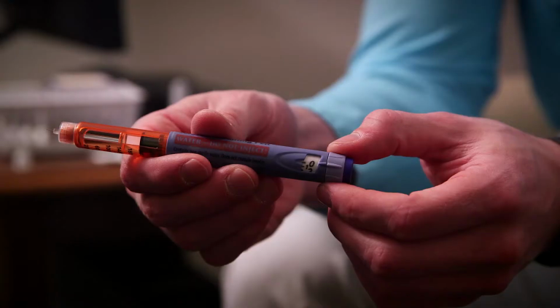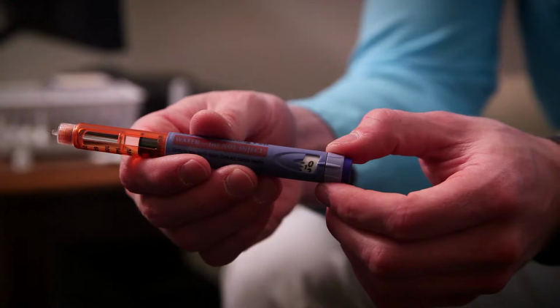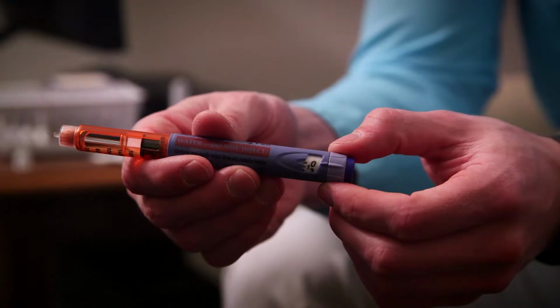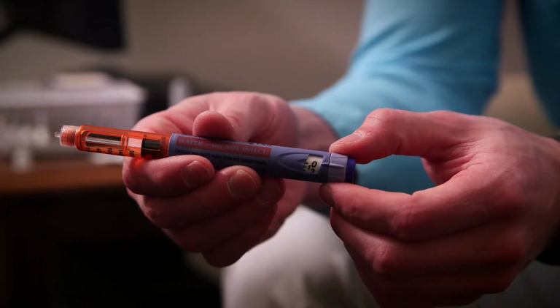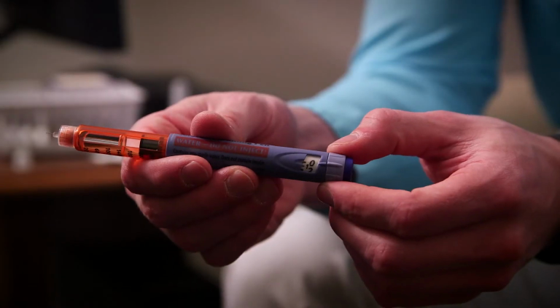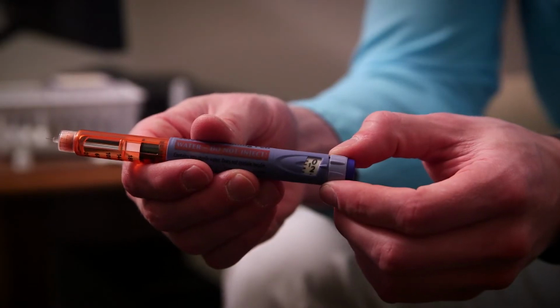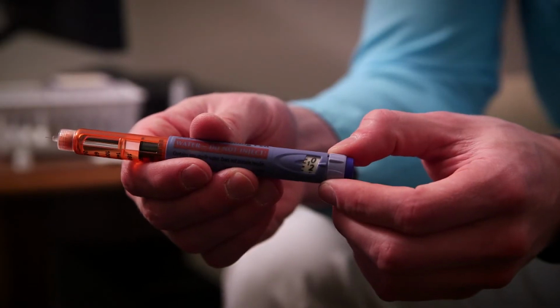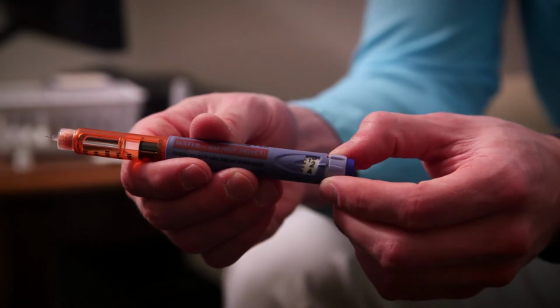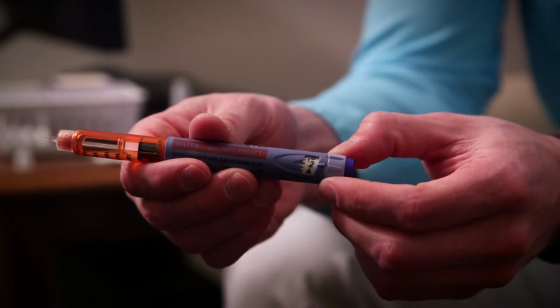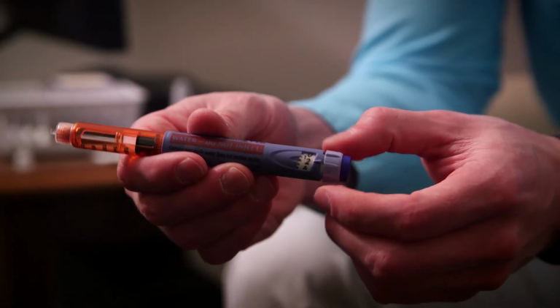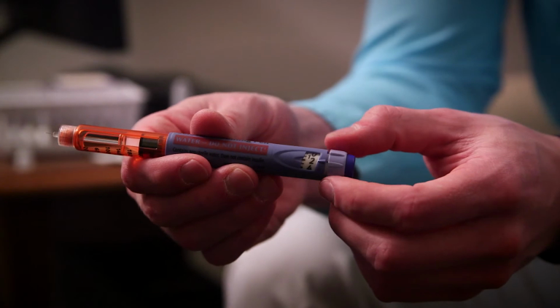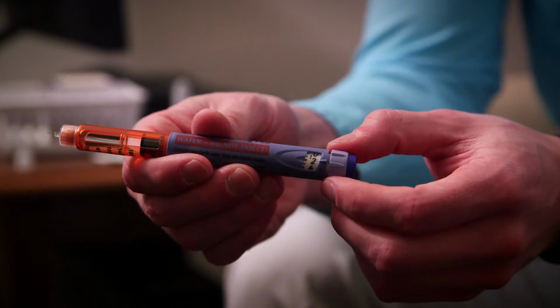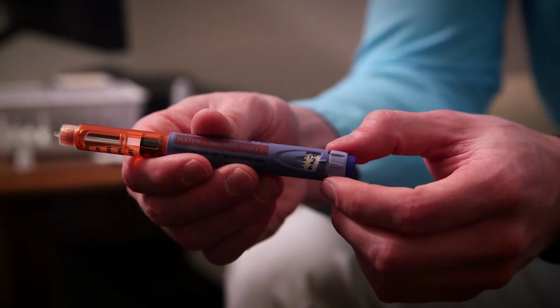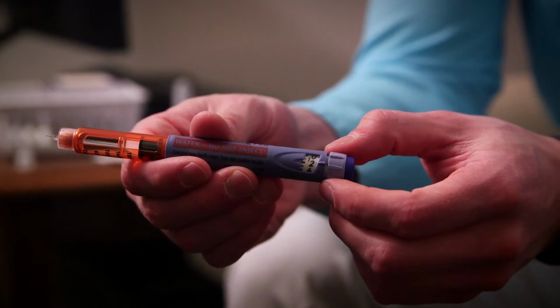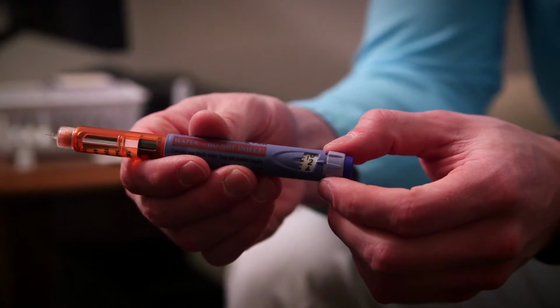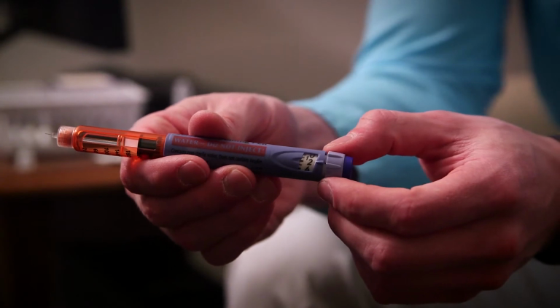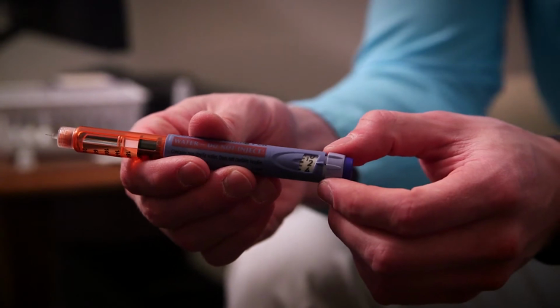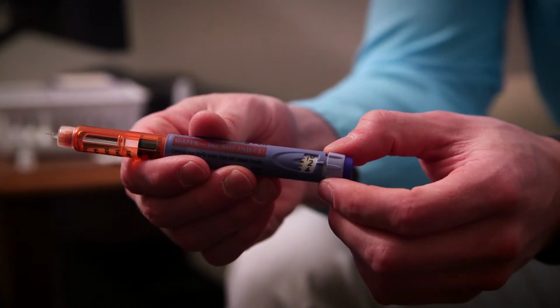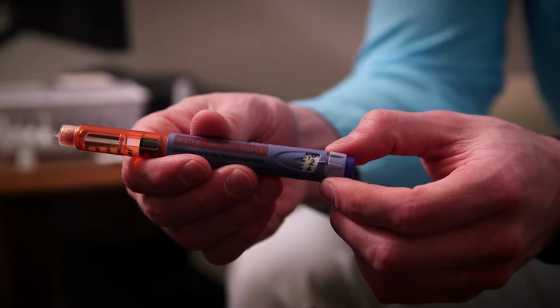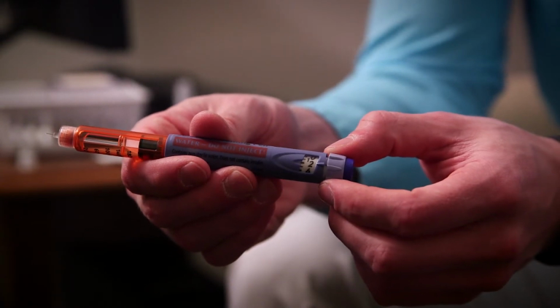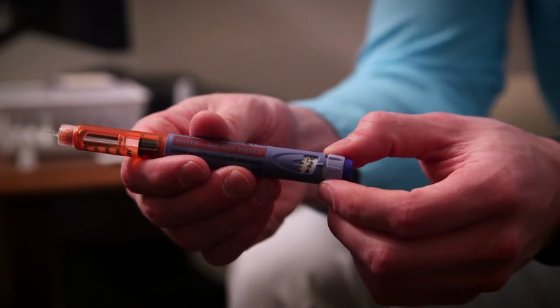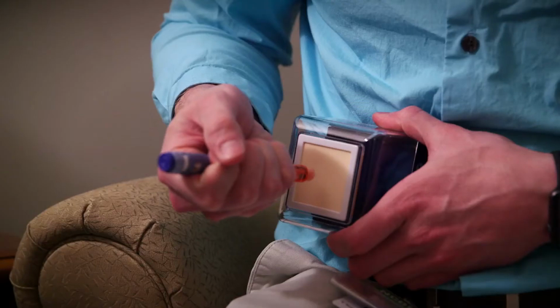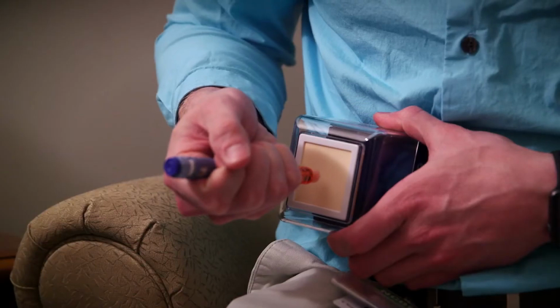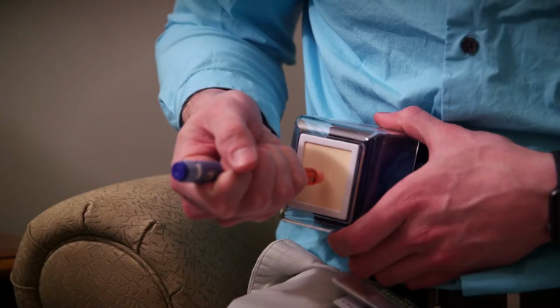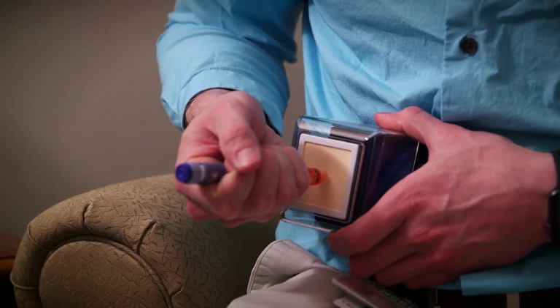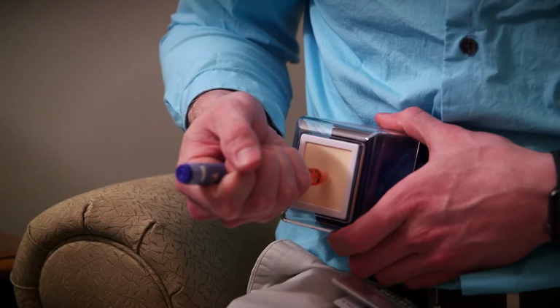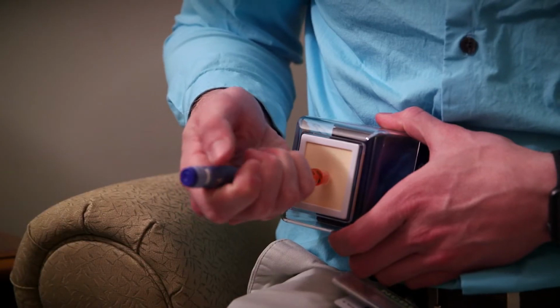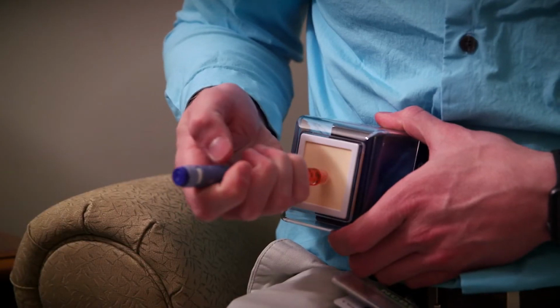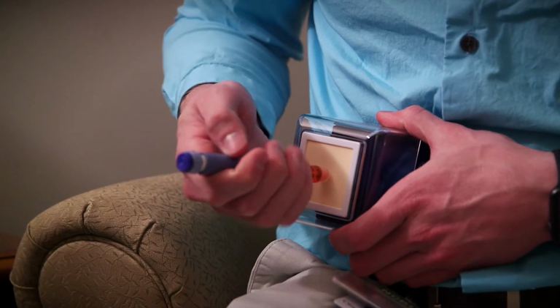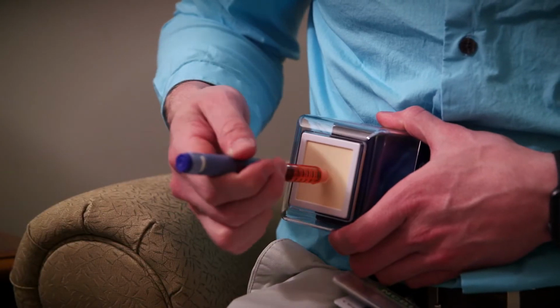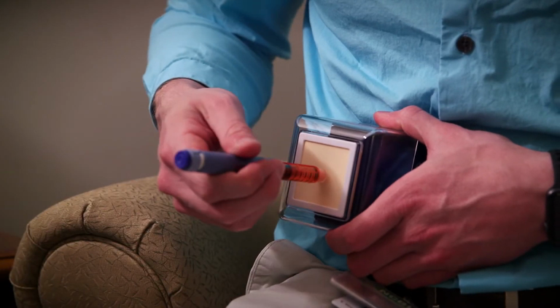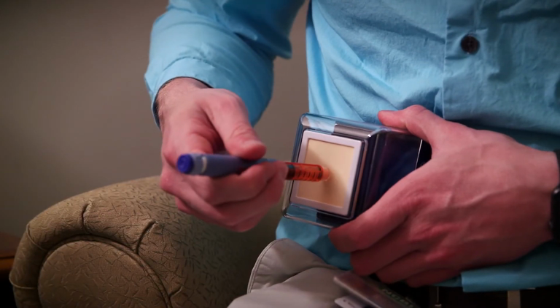So you'll turn it two clicks, so that way two units is drawn up into the pen, and you inject at a 90 degree angle.